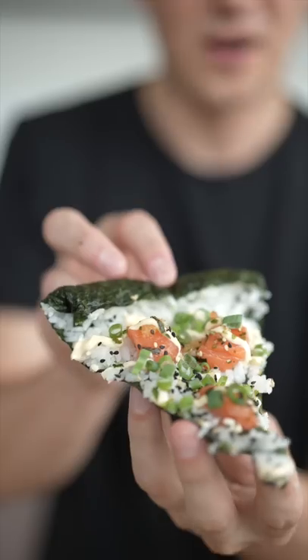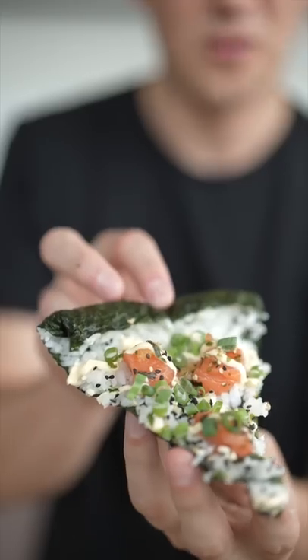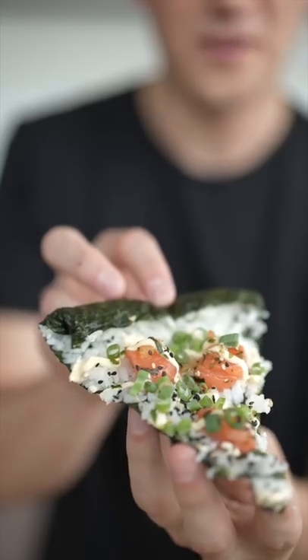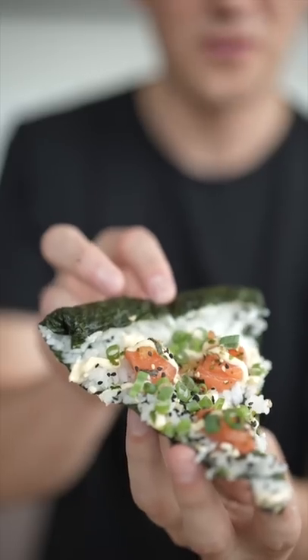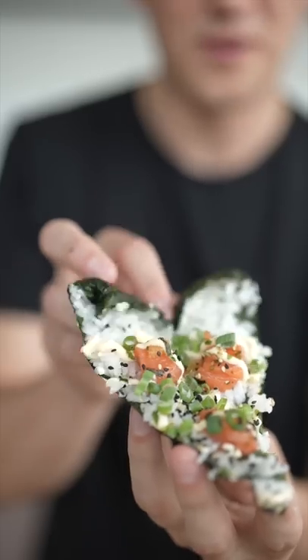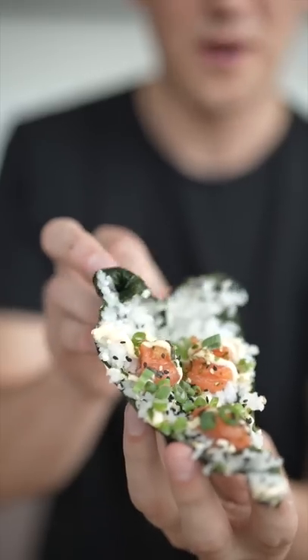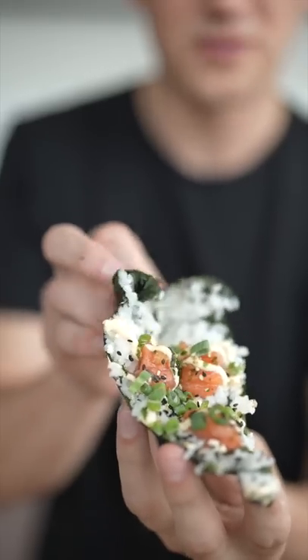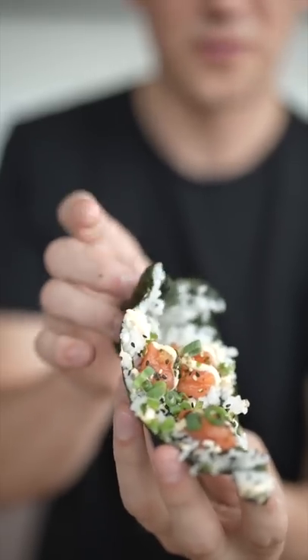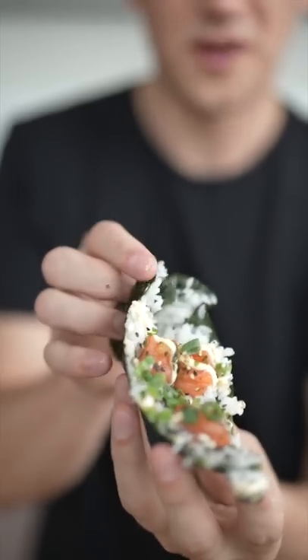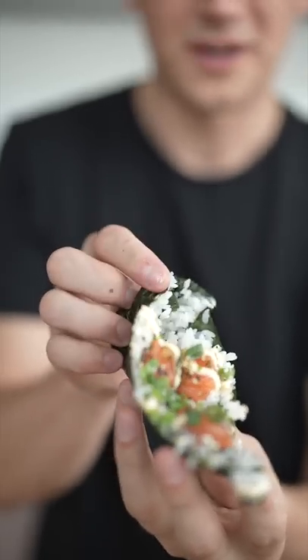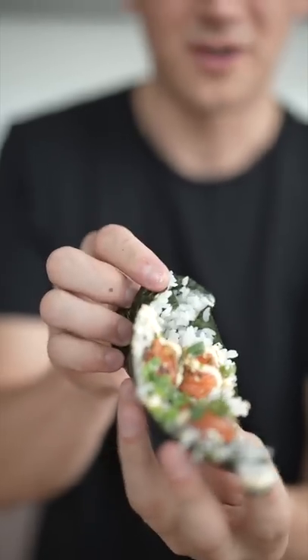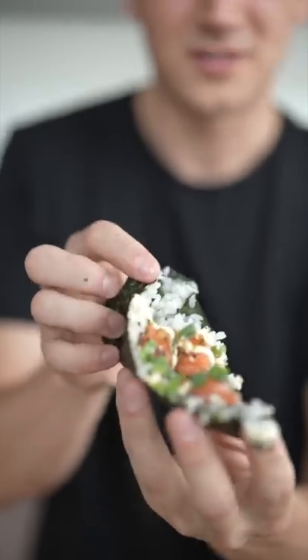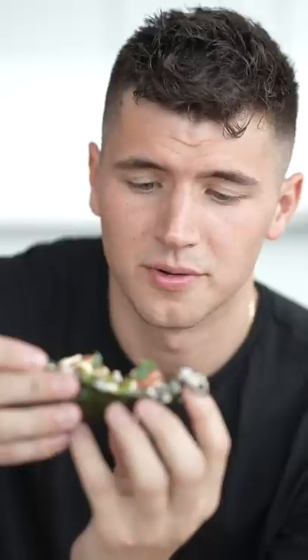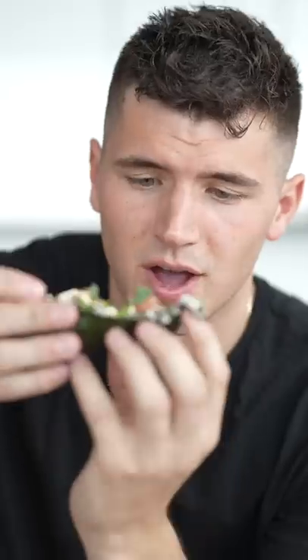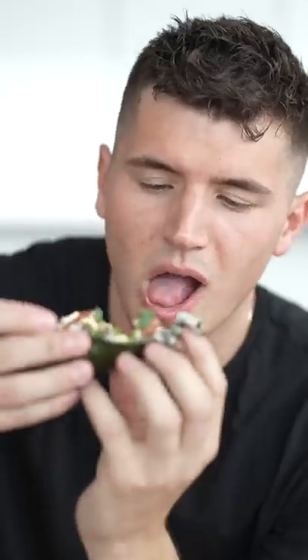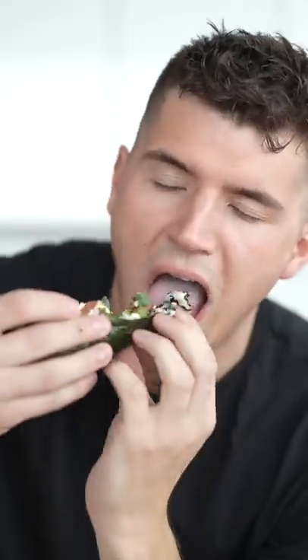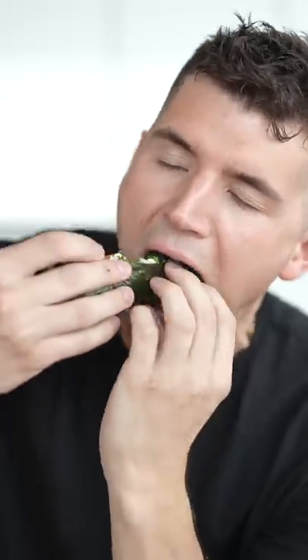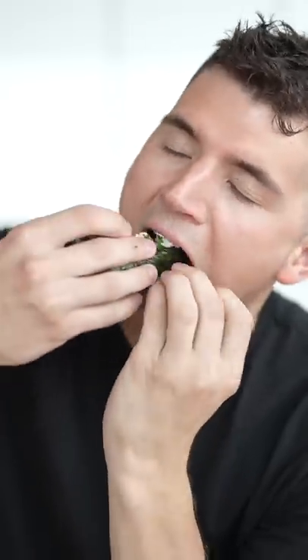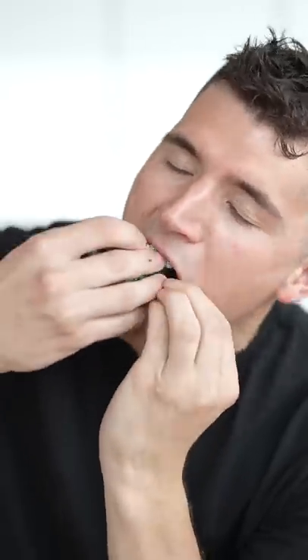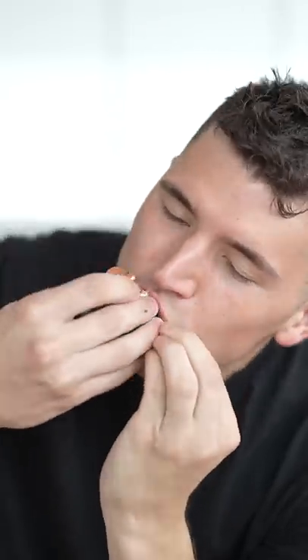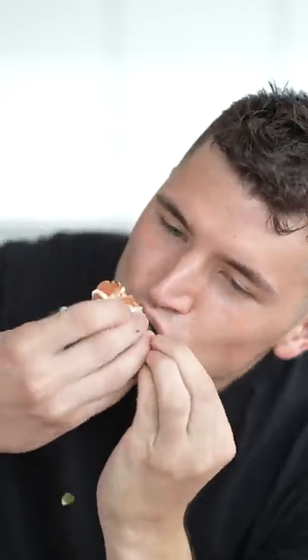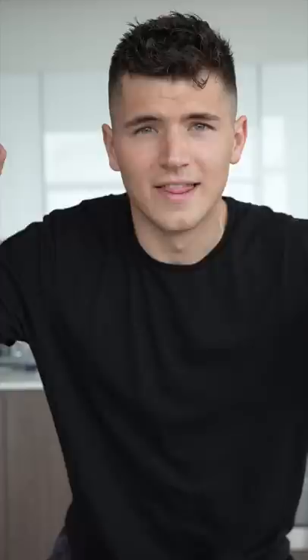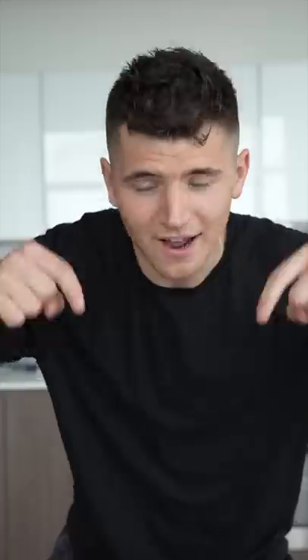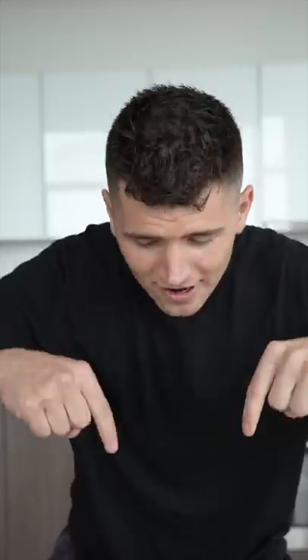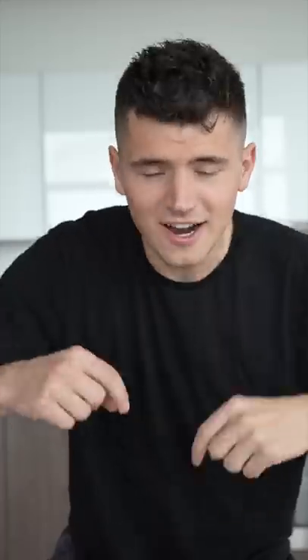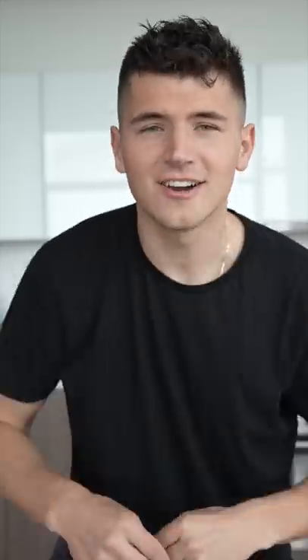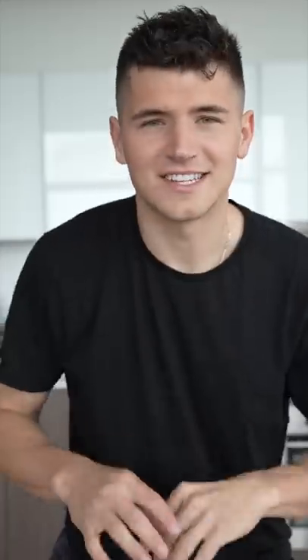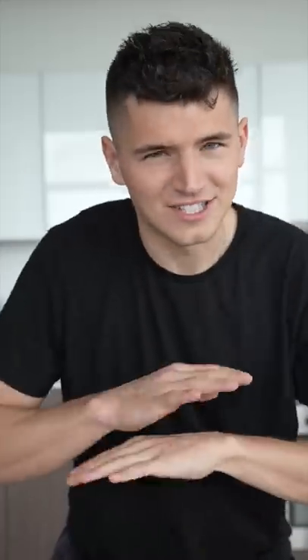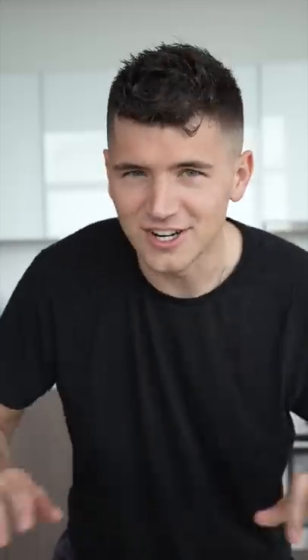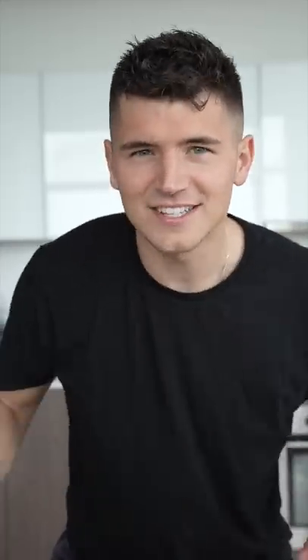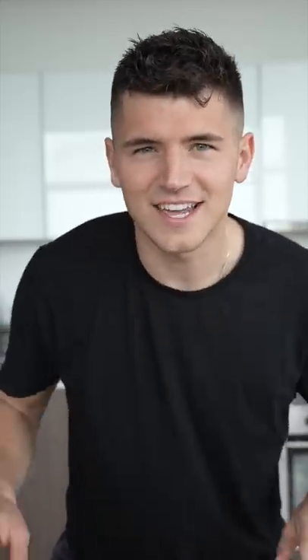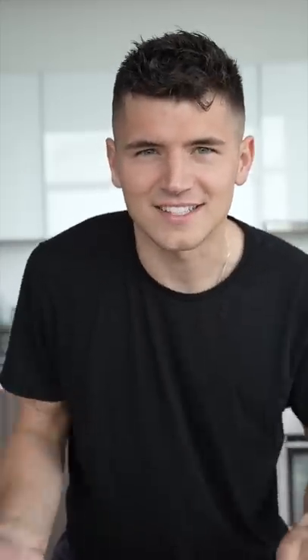I don't know about you, but I always fold up my crust. Here we go. That right there is as good as it gets.